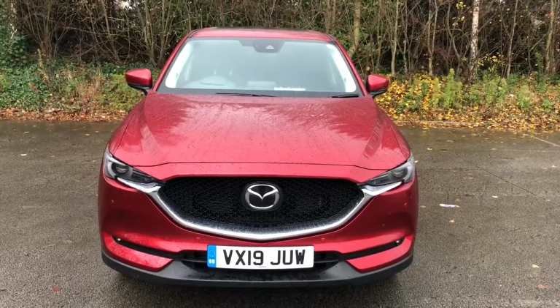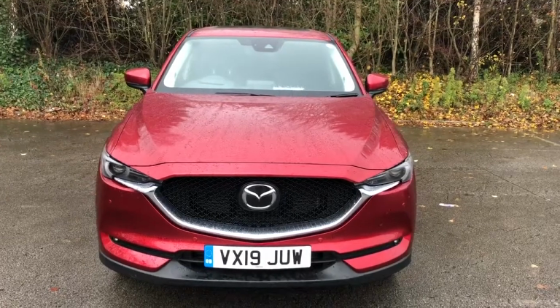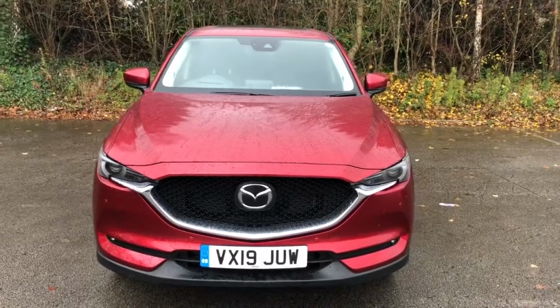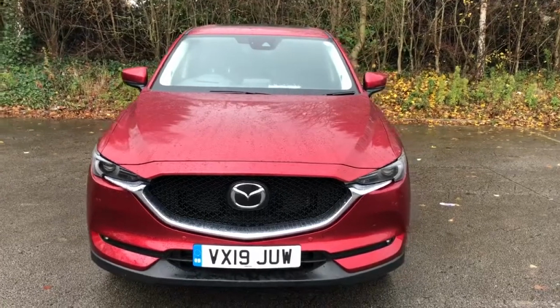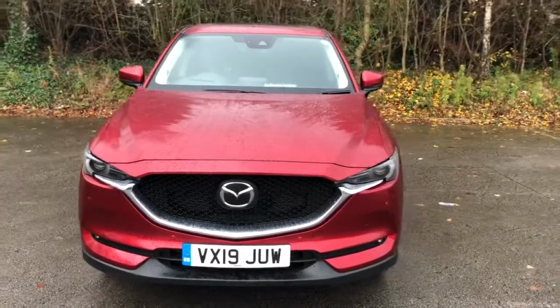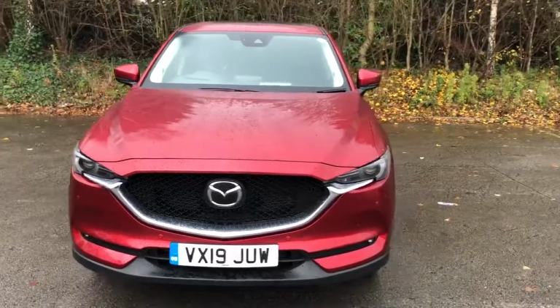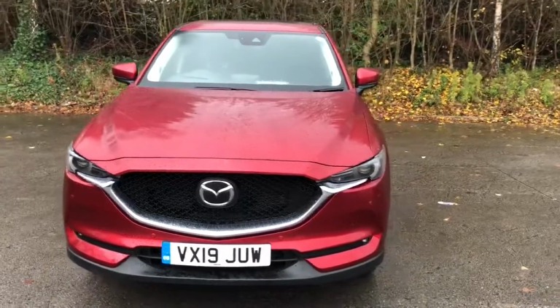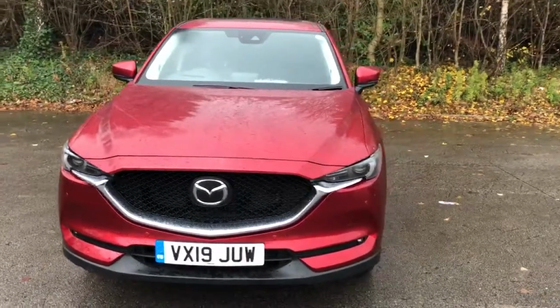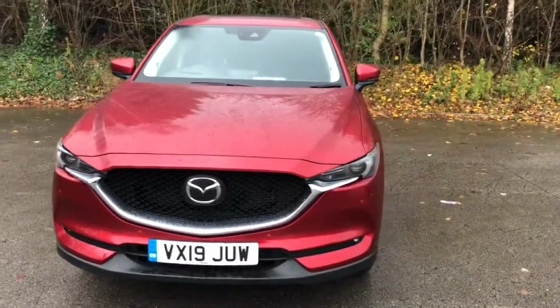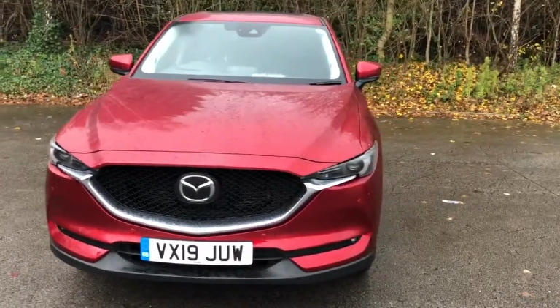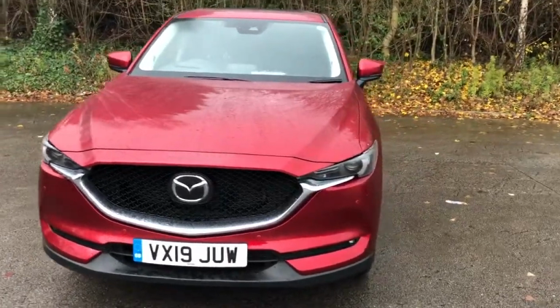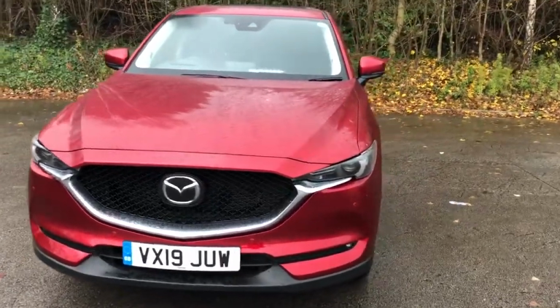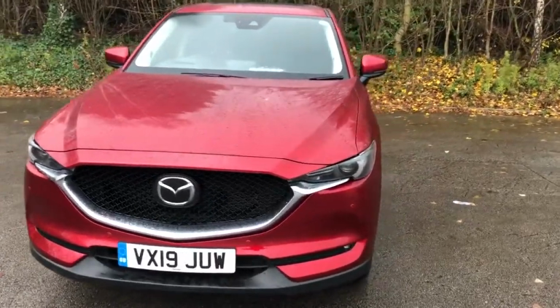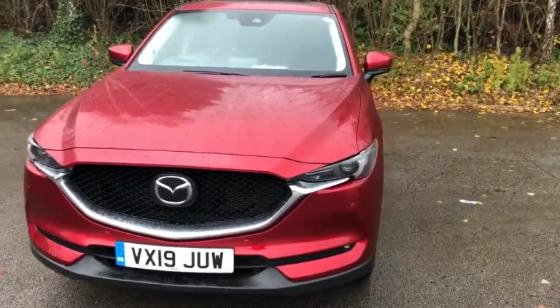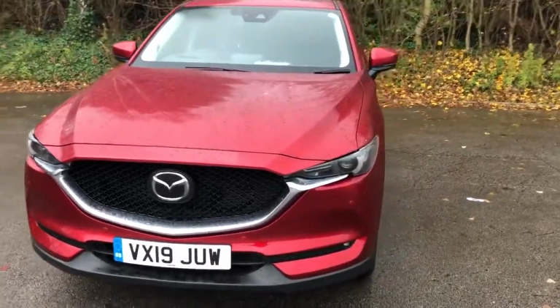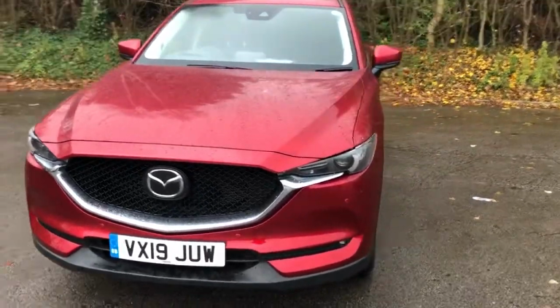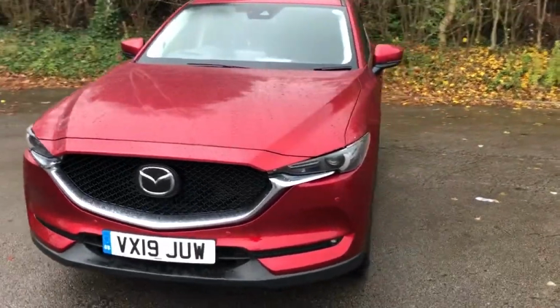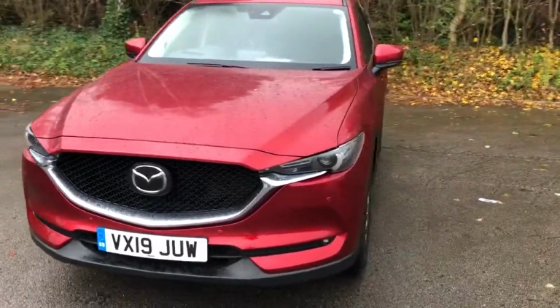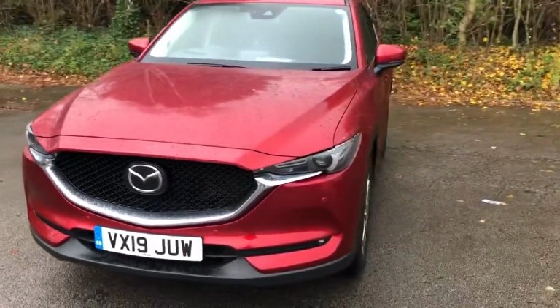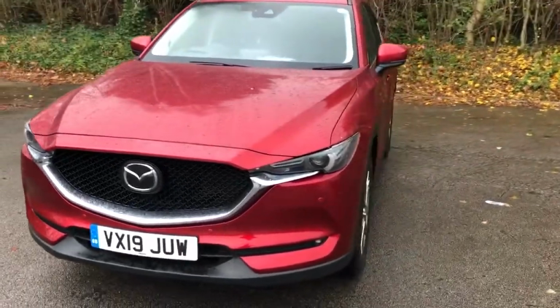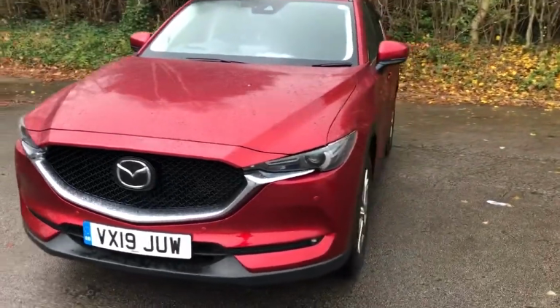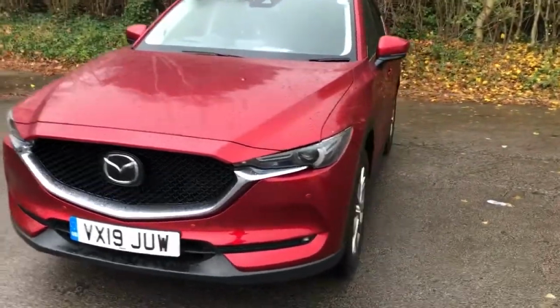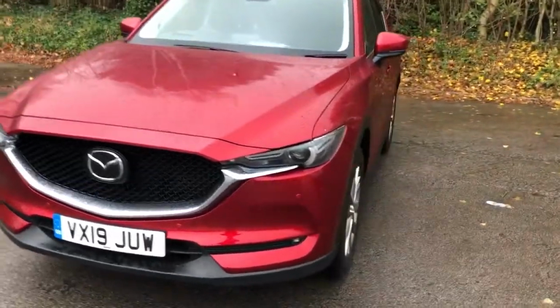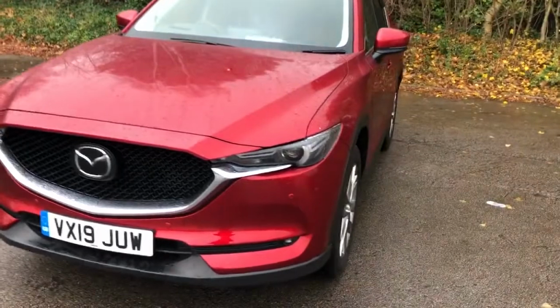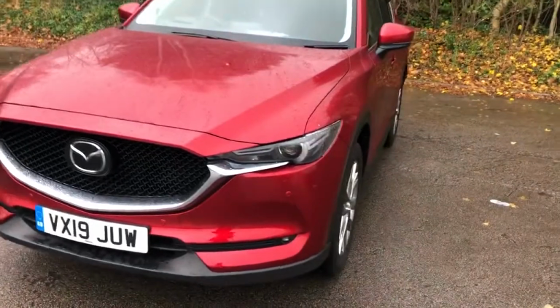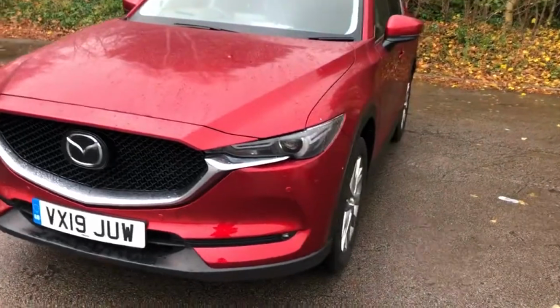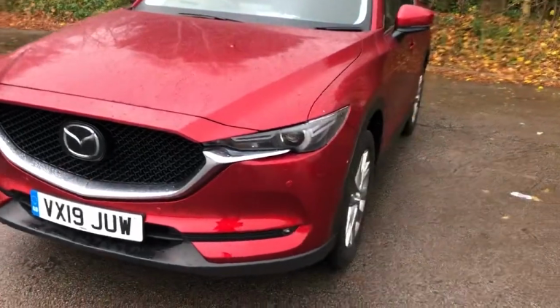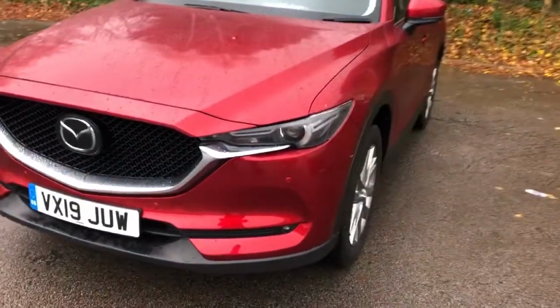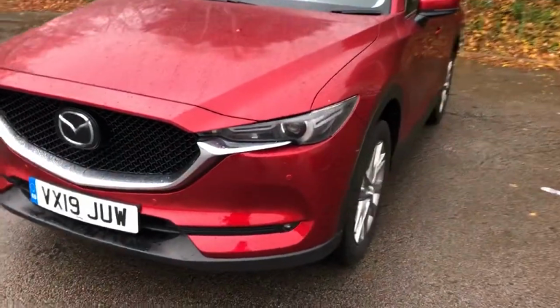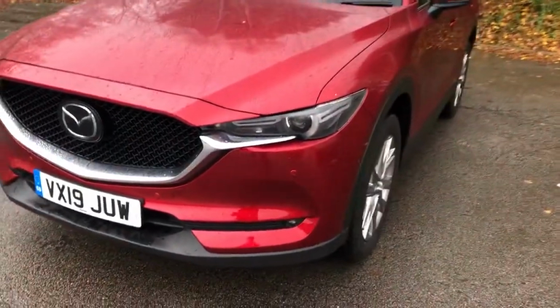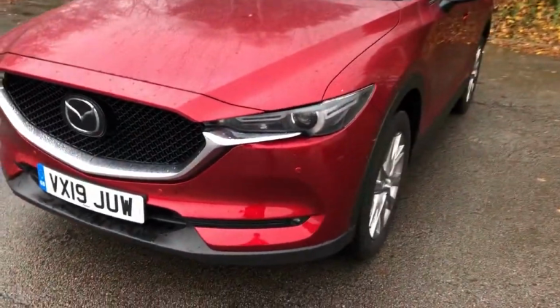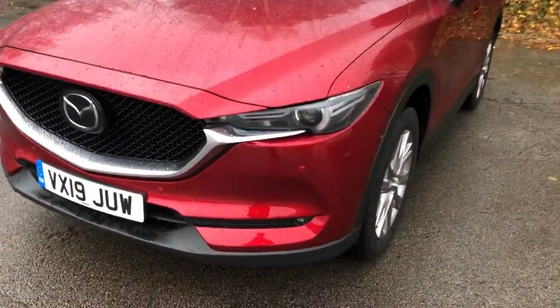Welcome to Pentagon Mazda at Lincoln Tritton Road. Here we have a 2019 Mazda CX-5.